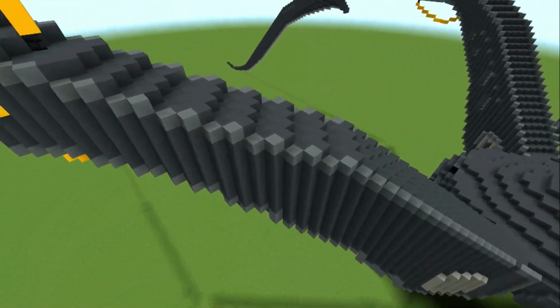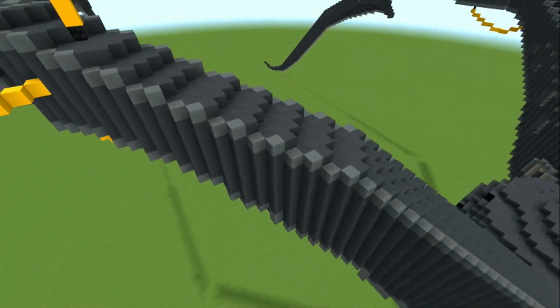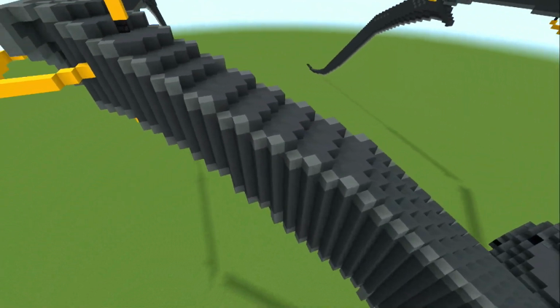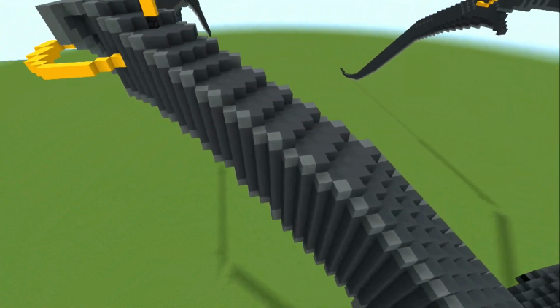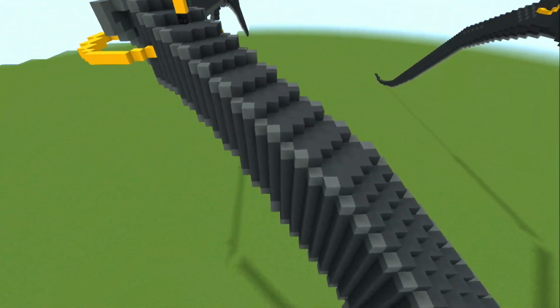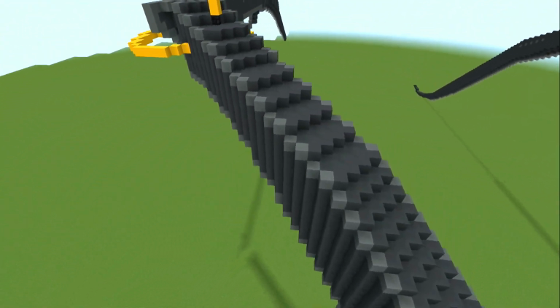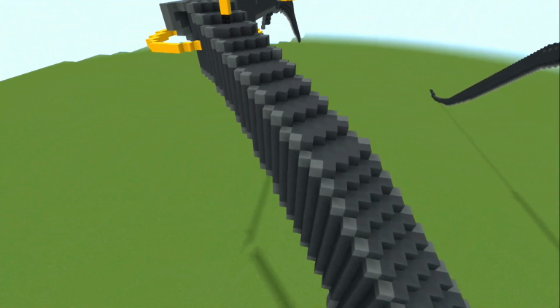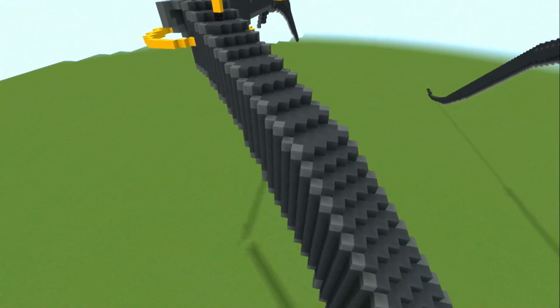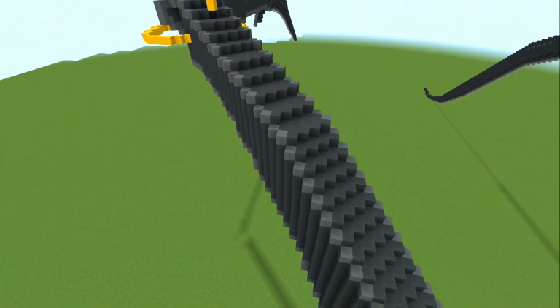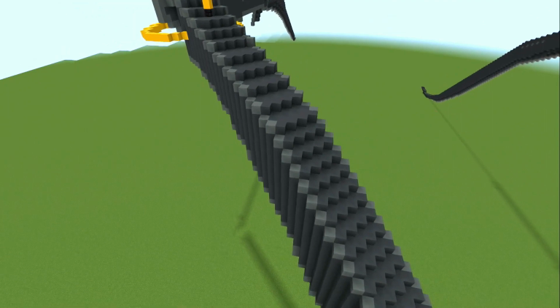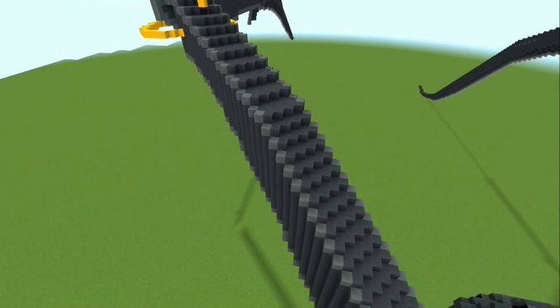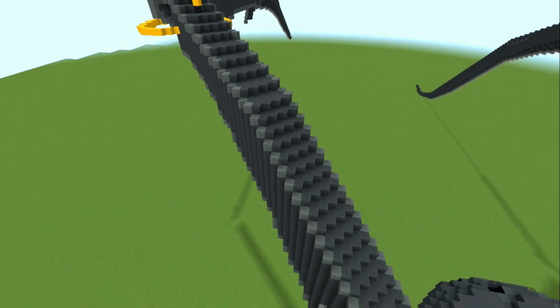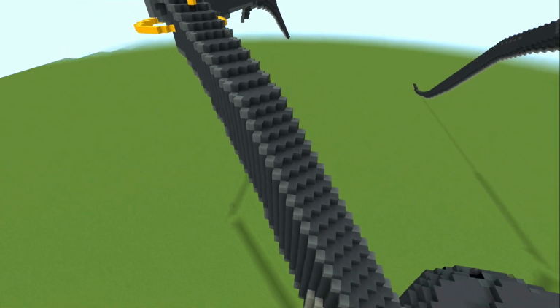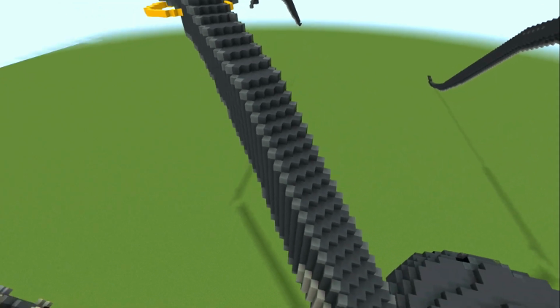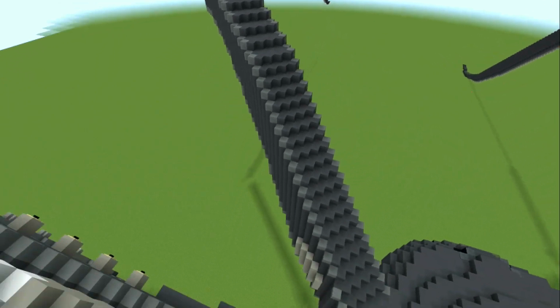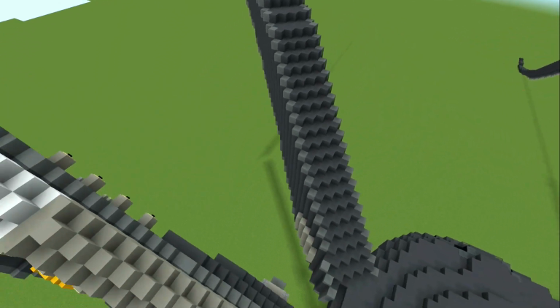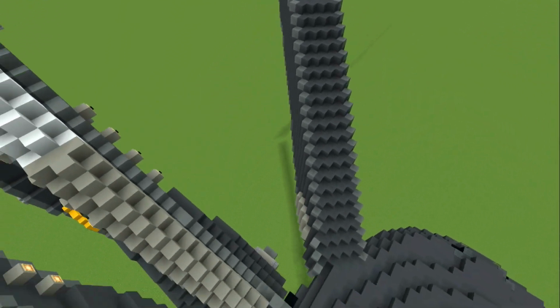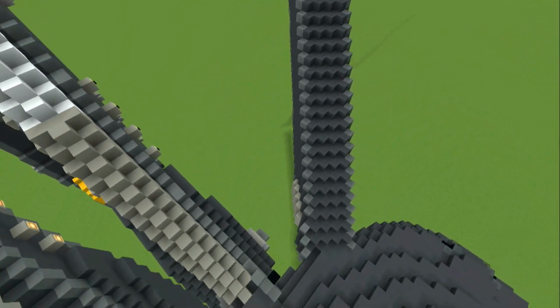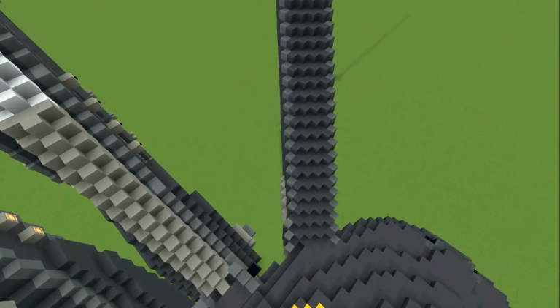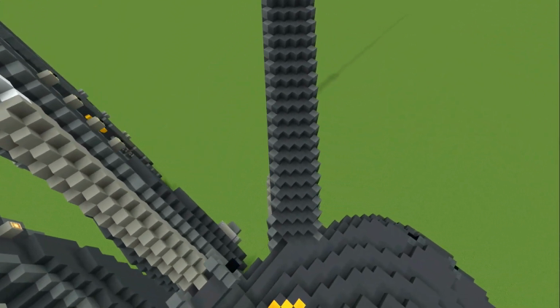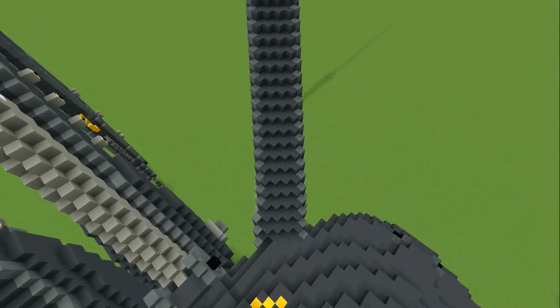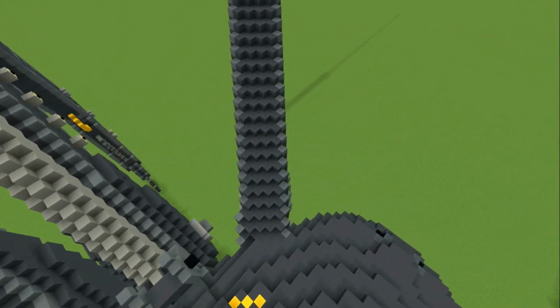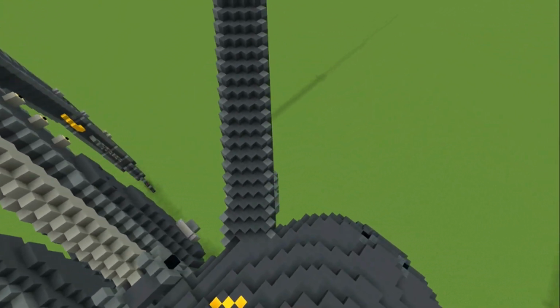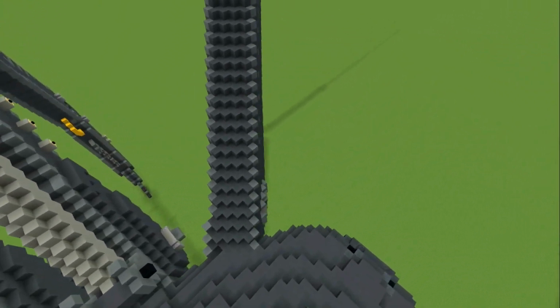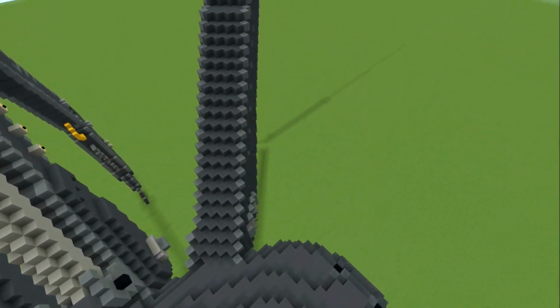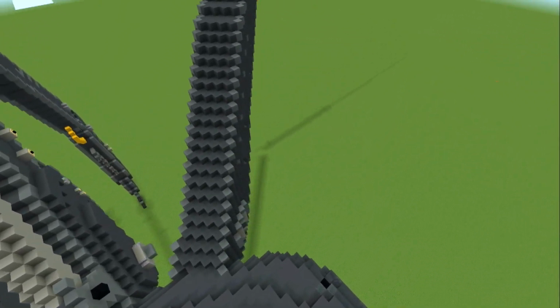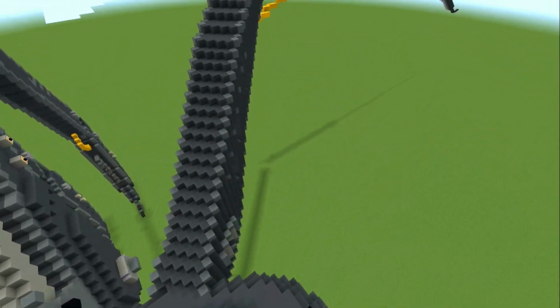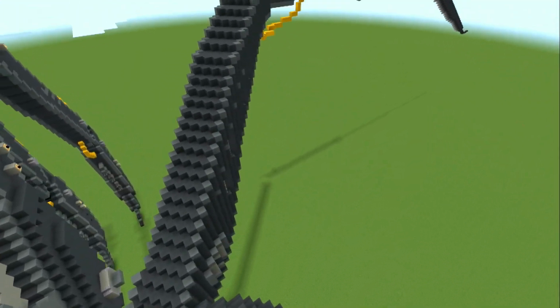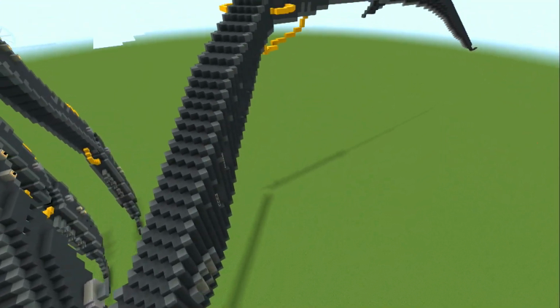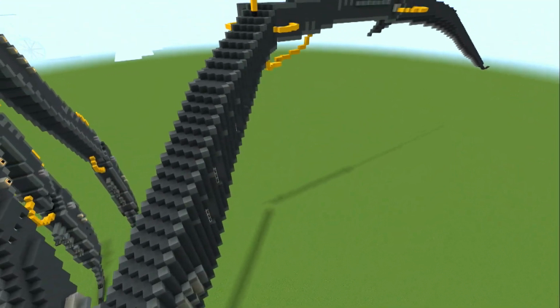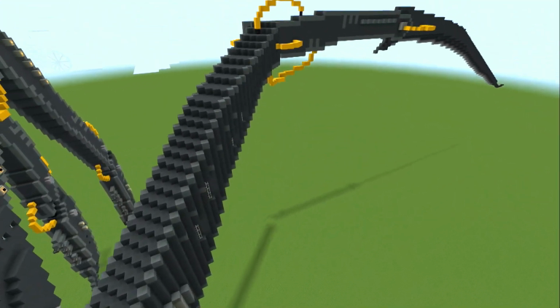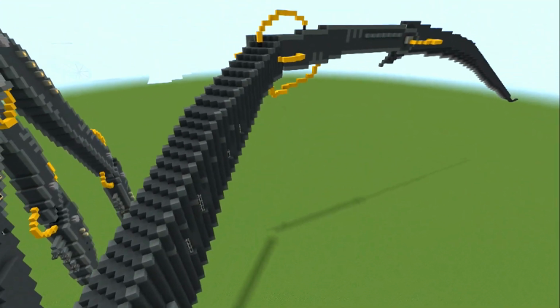Down the track I may actually put hydraulic rams on top of the front and rear legs as well, but I think I kind of like that look.